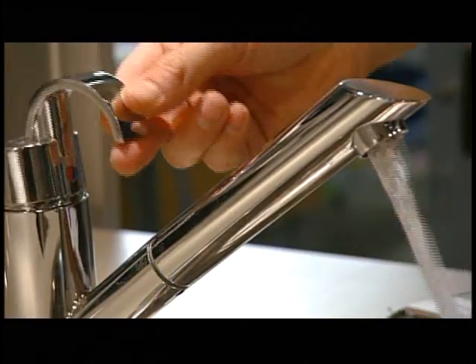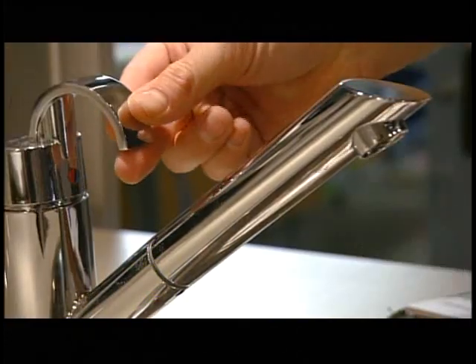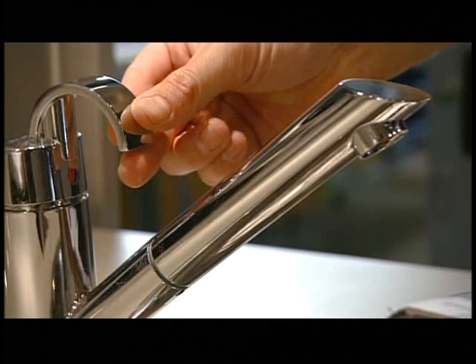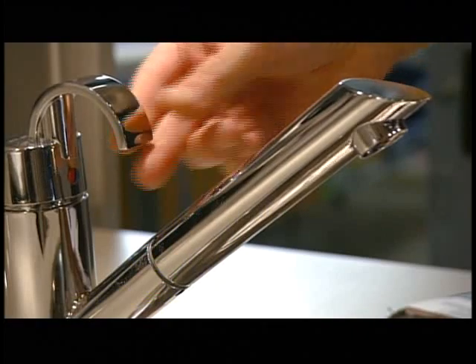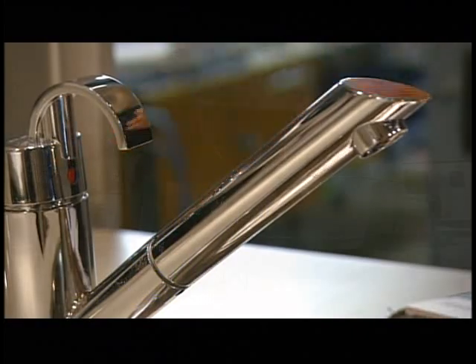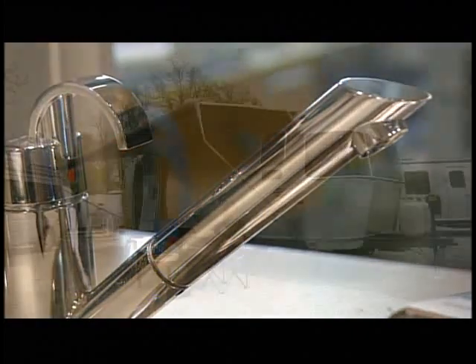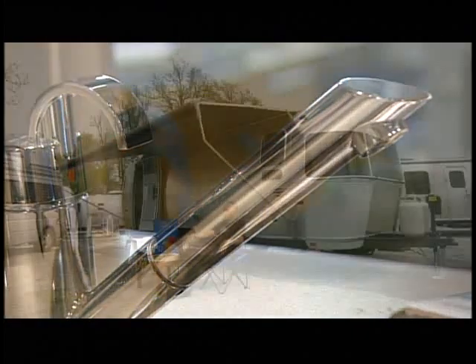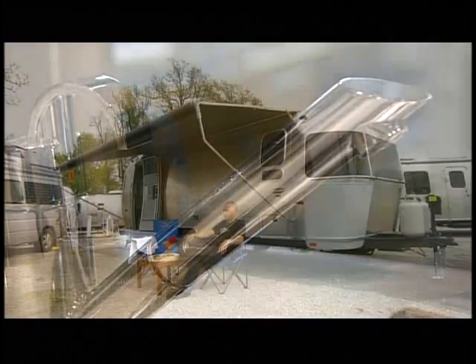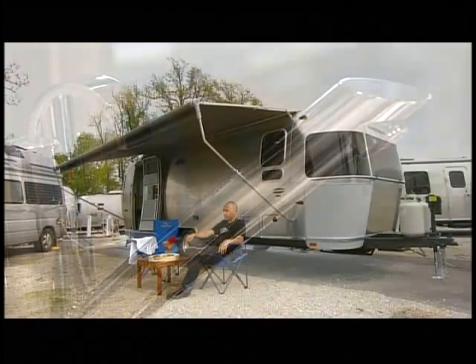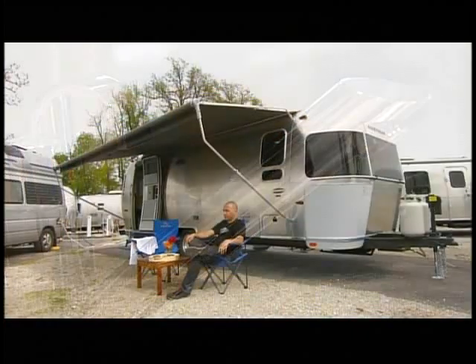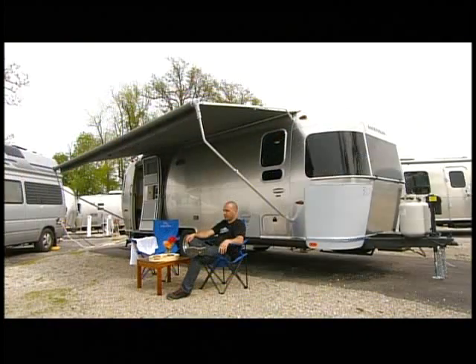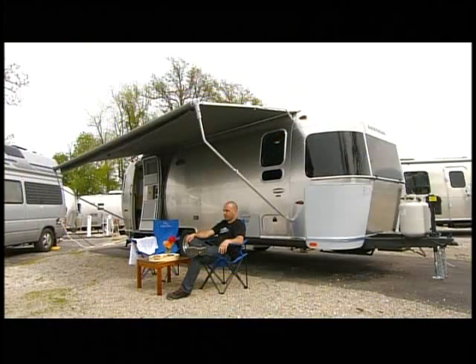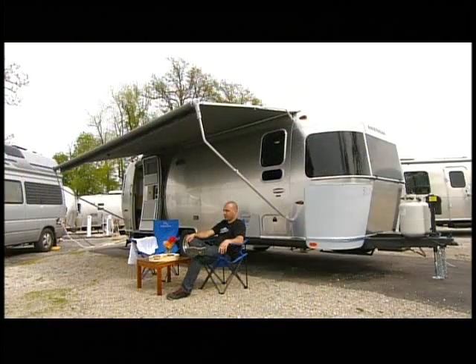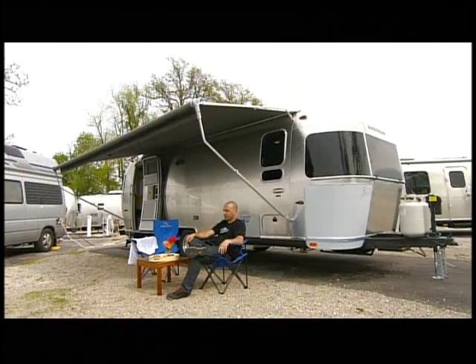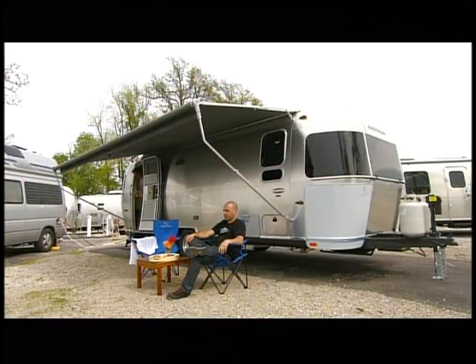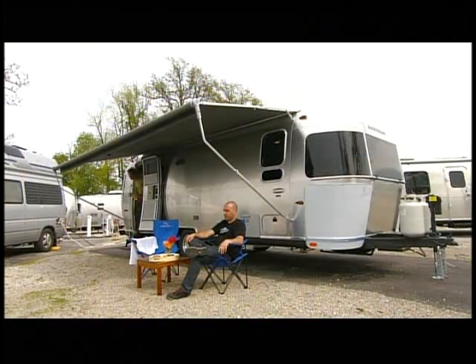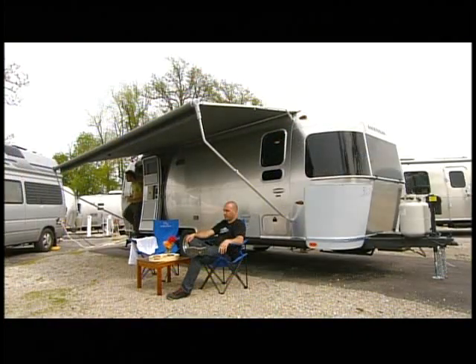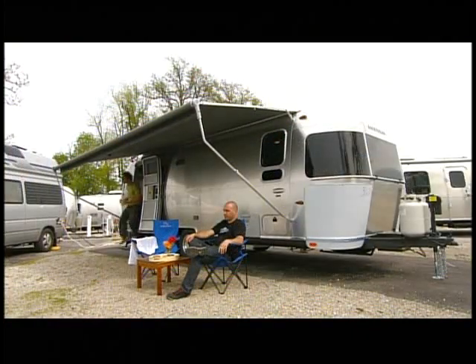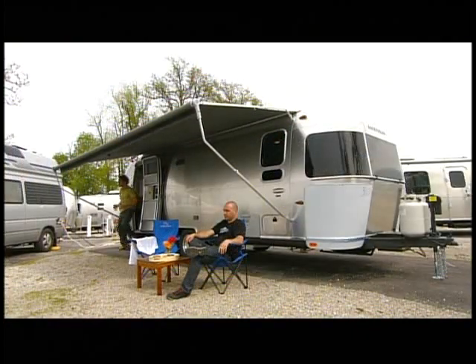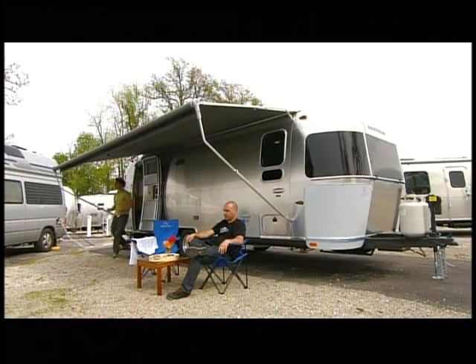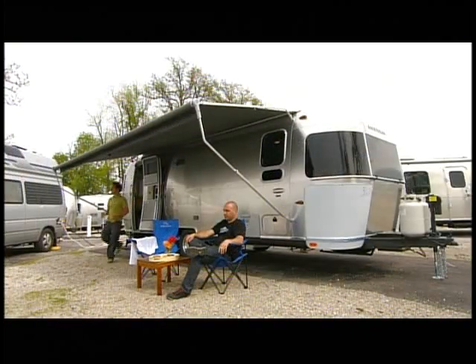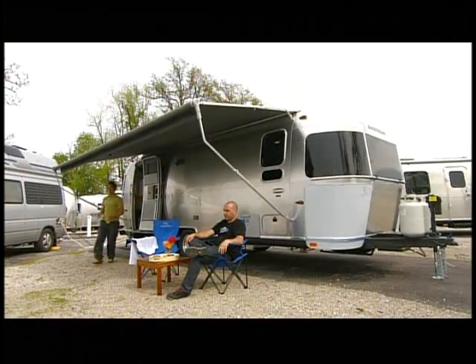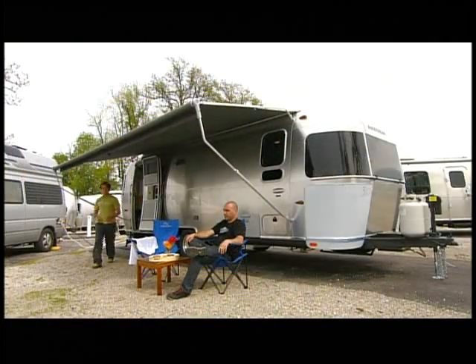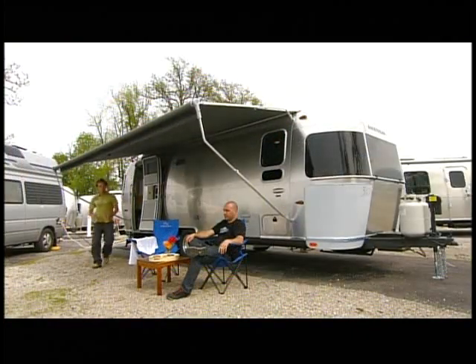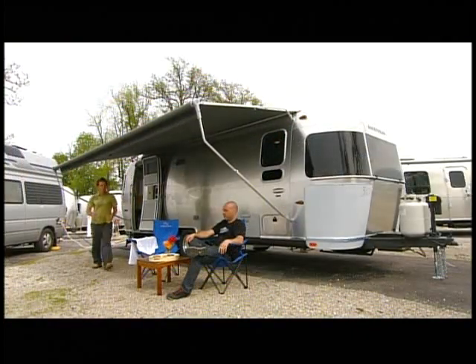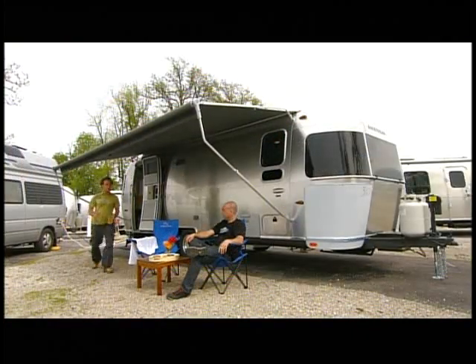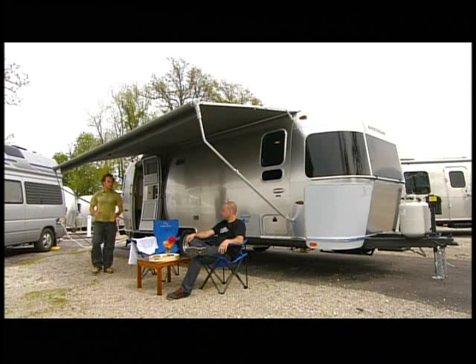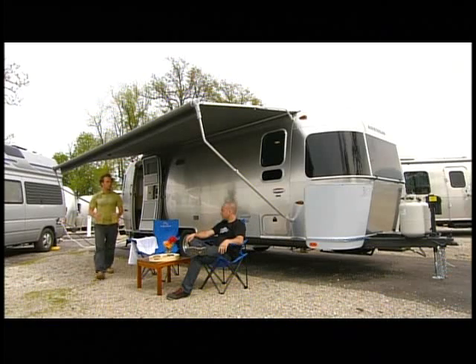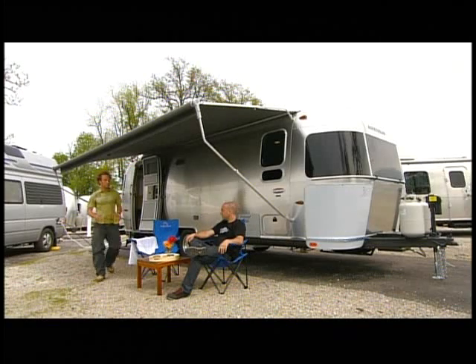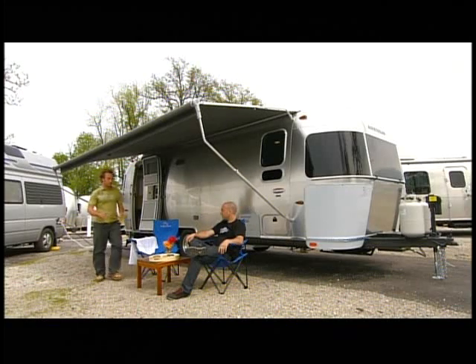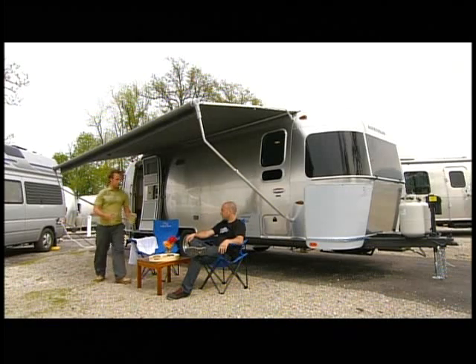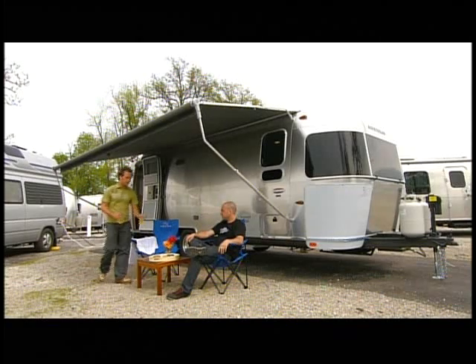Only then is an Airstream trailer ready to hit the road and continue the time-honored tradition of discovery and adventure that makes this iconic recreation vehicle an American original.